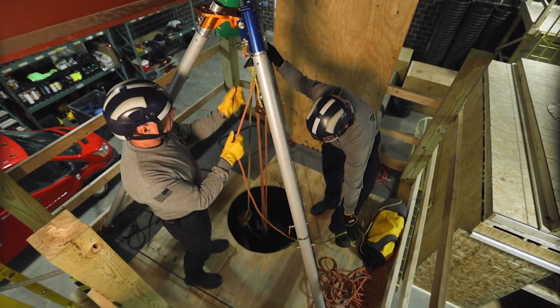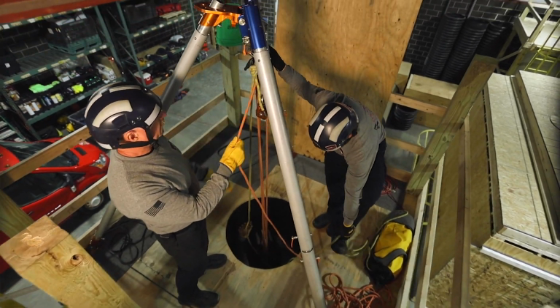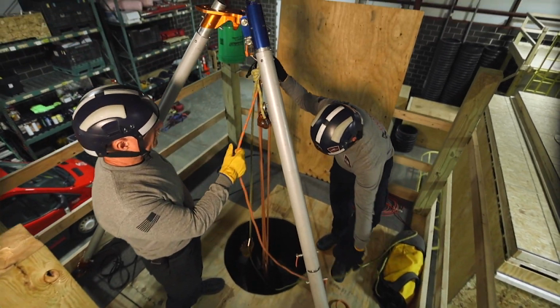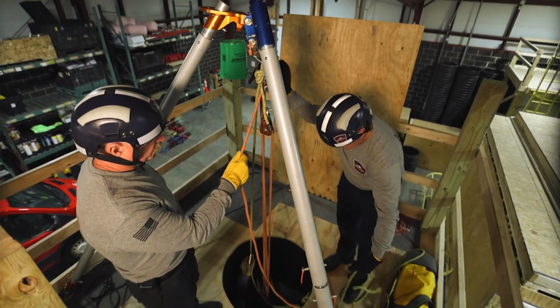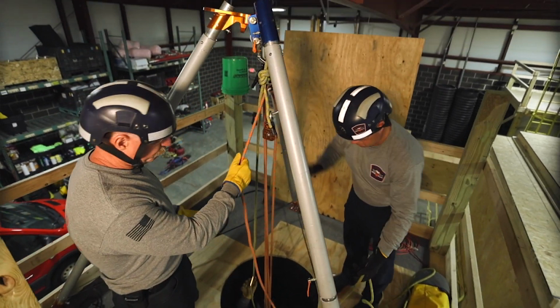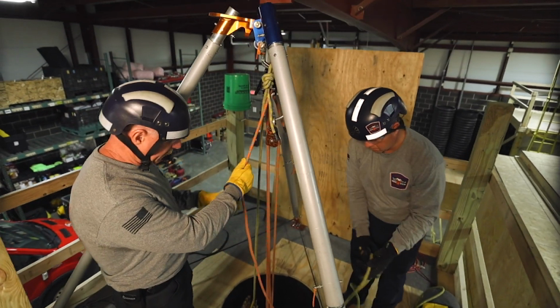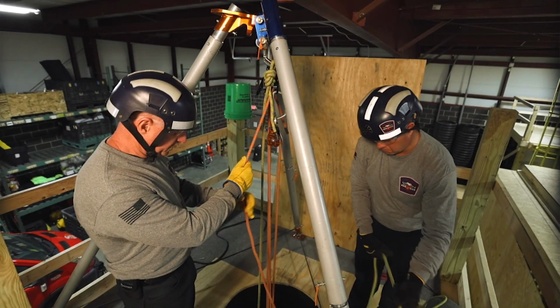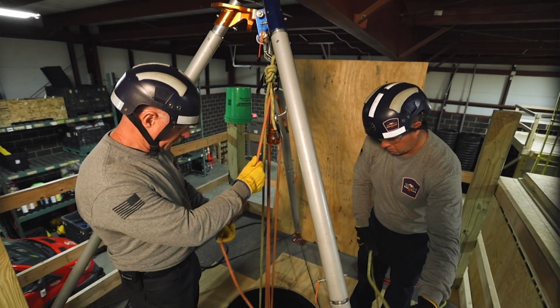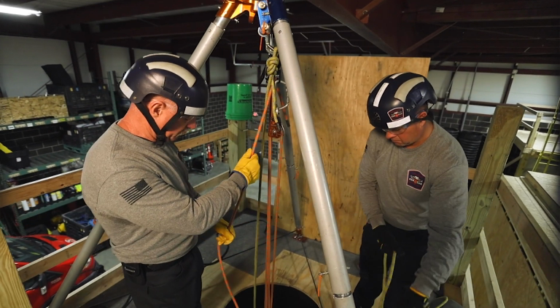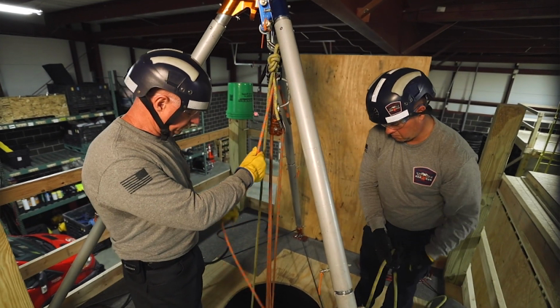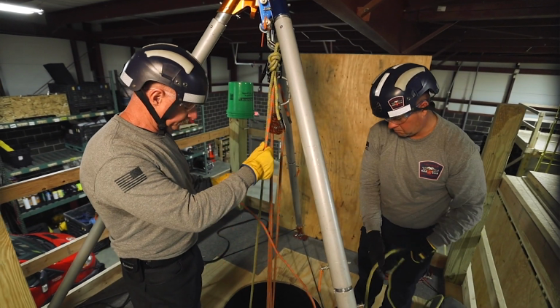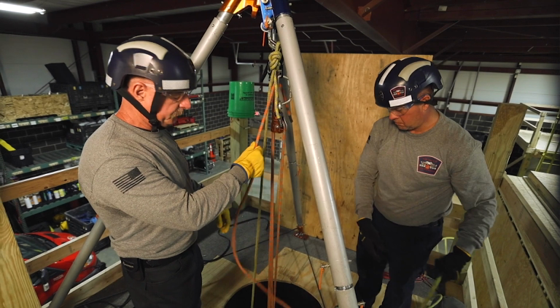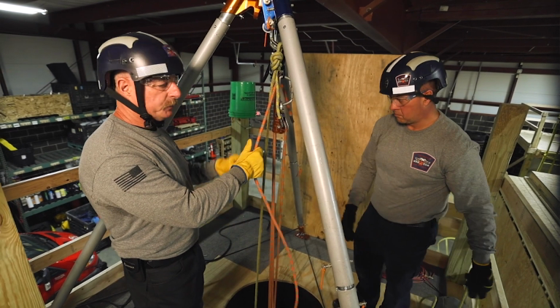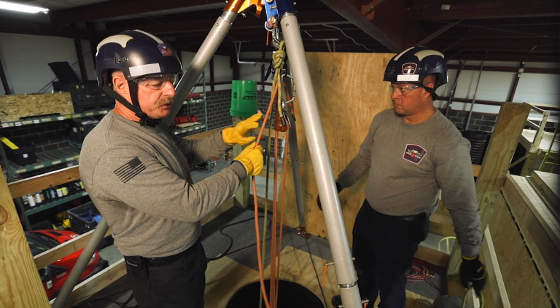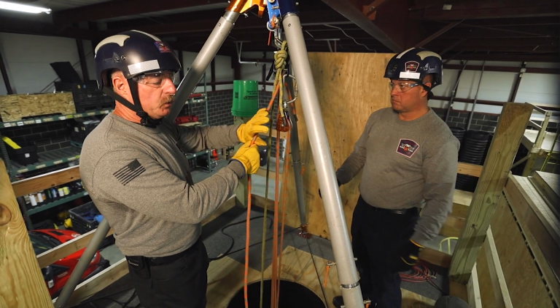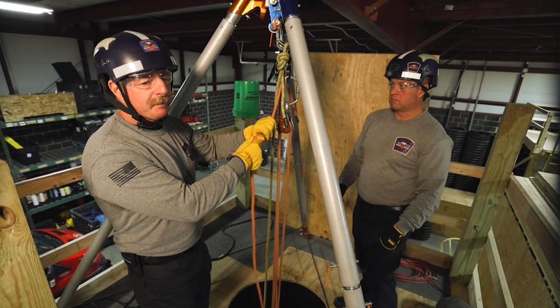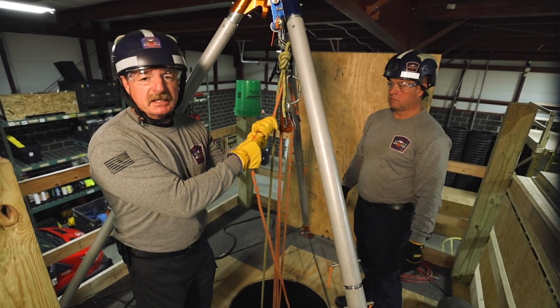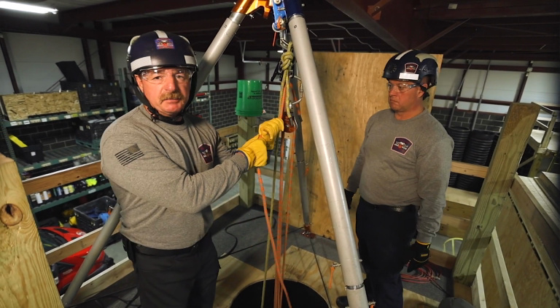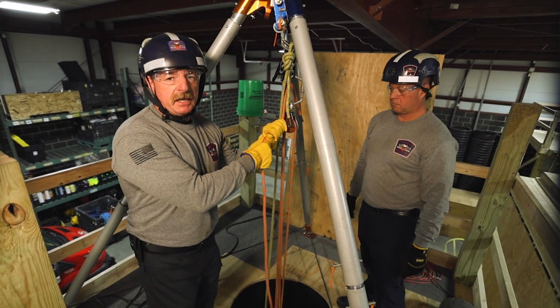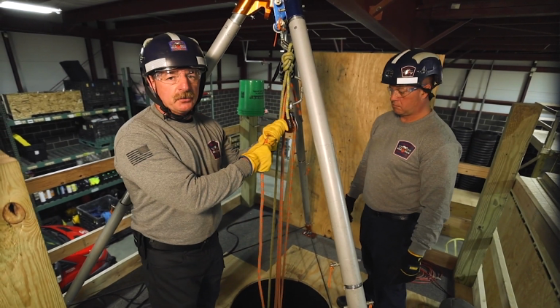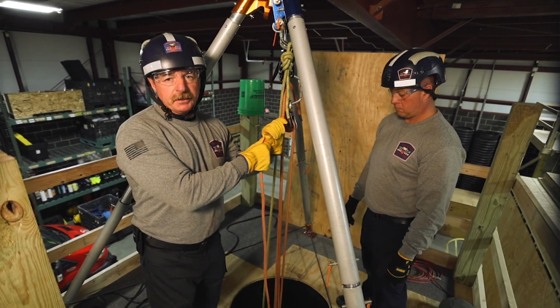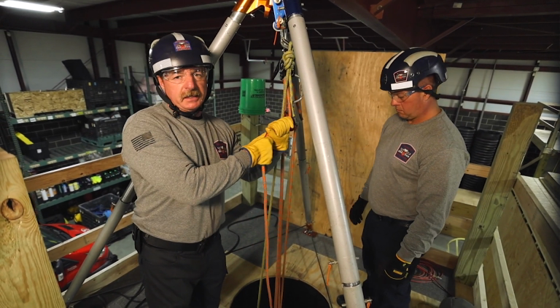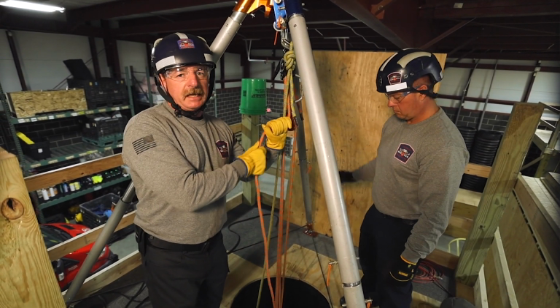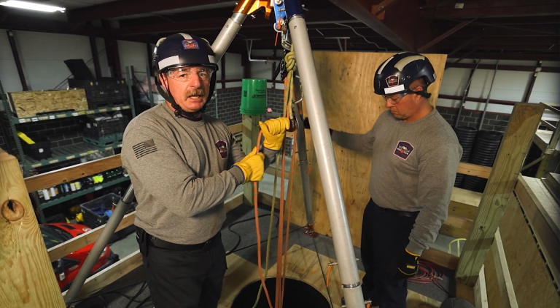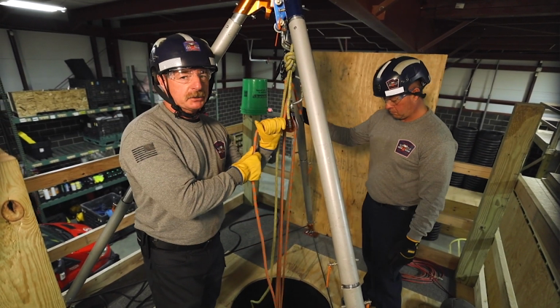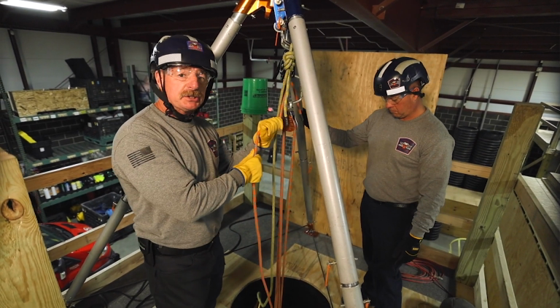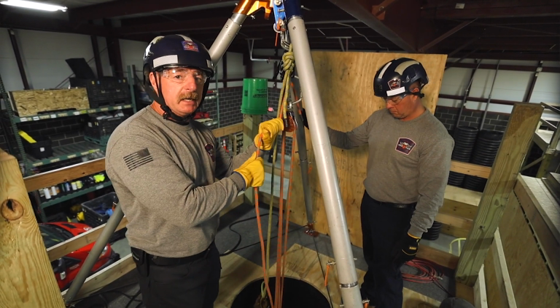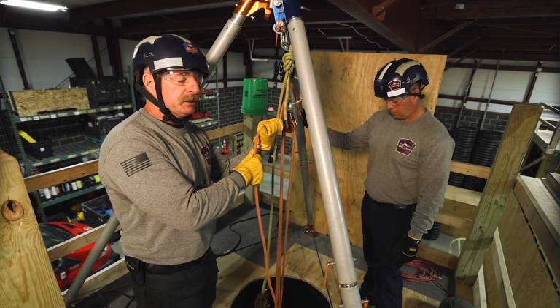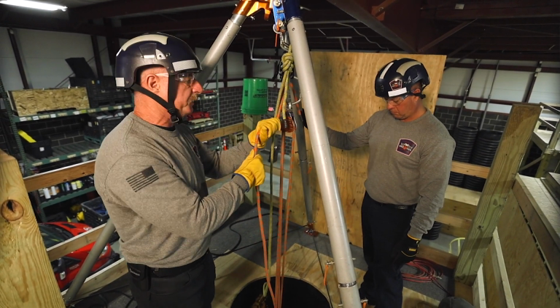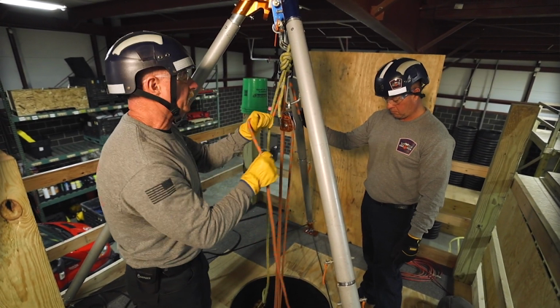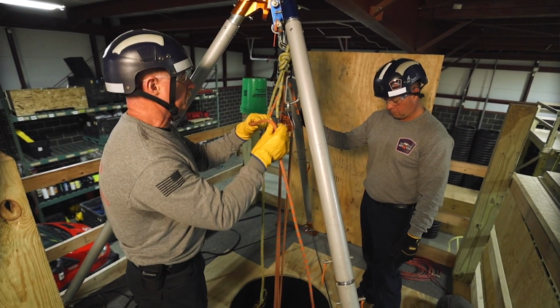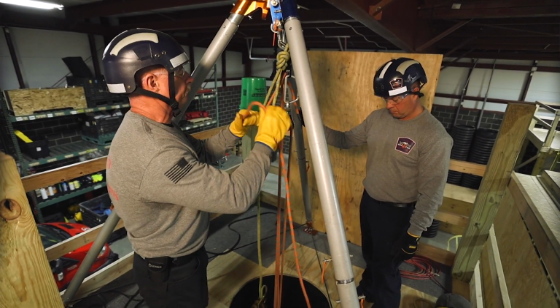As we raise the rescuer, the rescuer will have to keep his hand on the ASAP lock just to mind it so that it comes up.